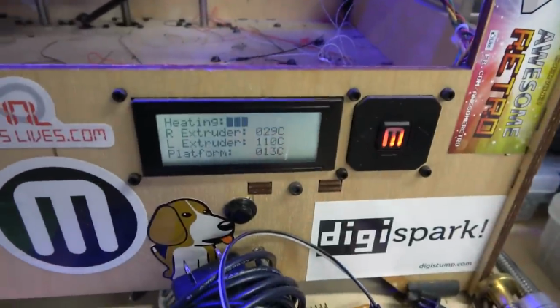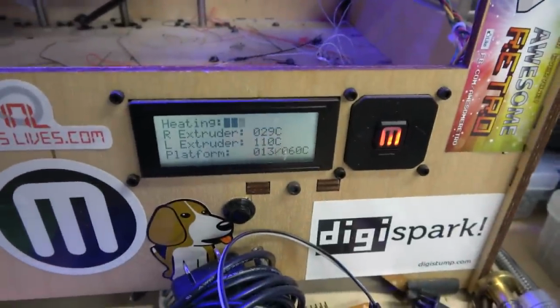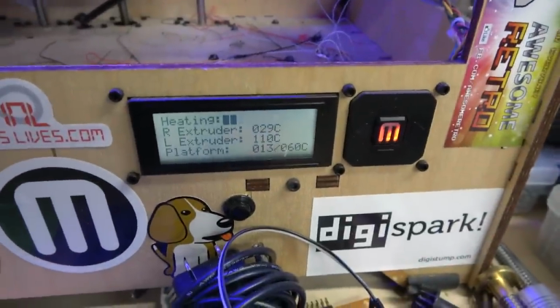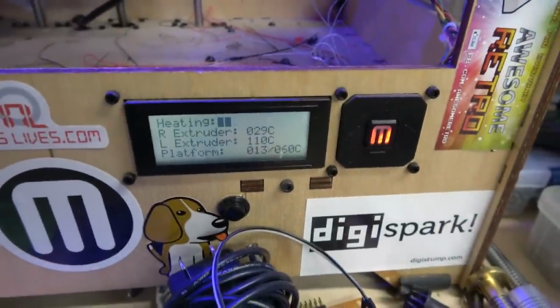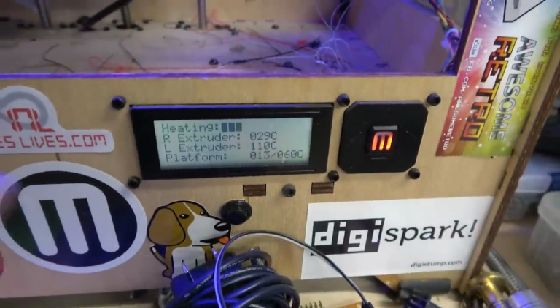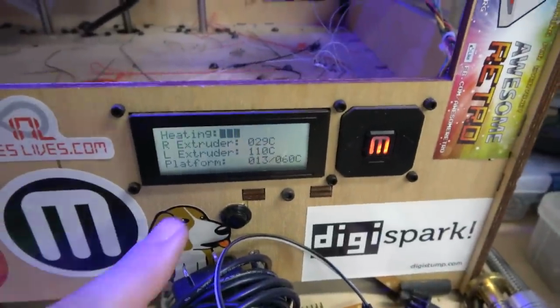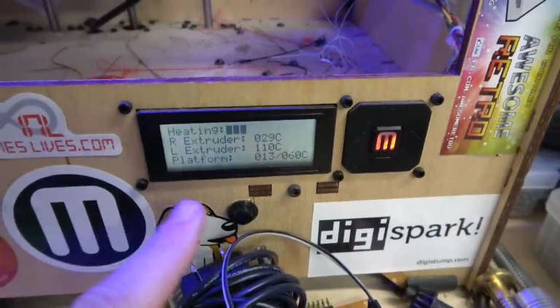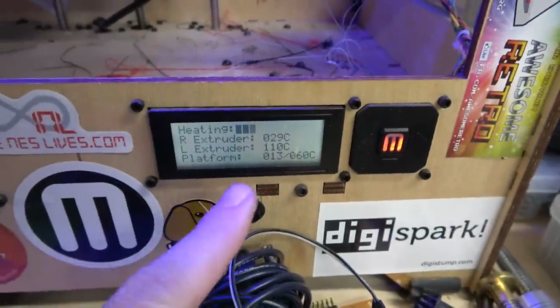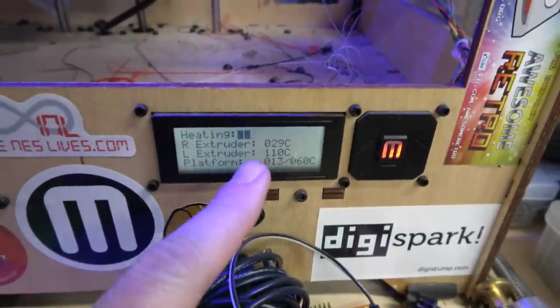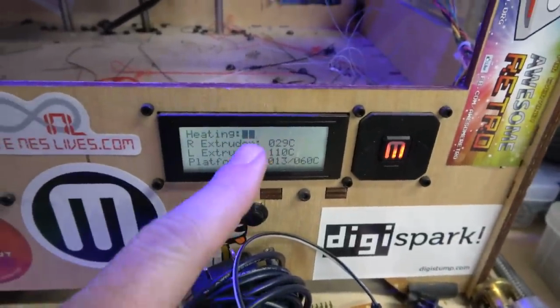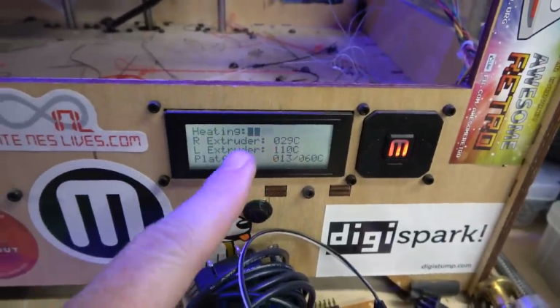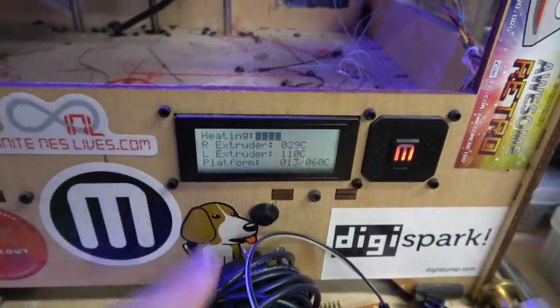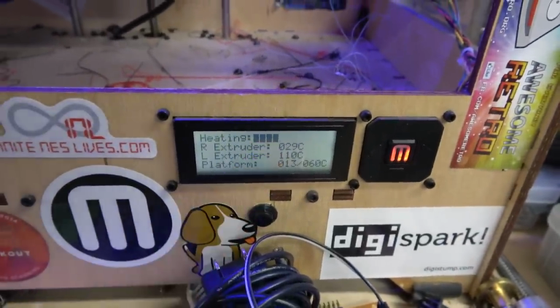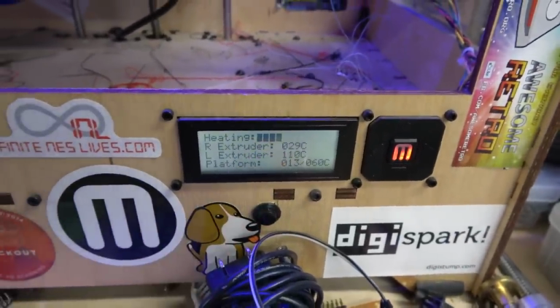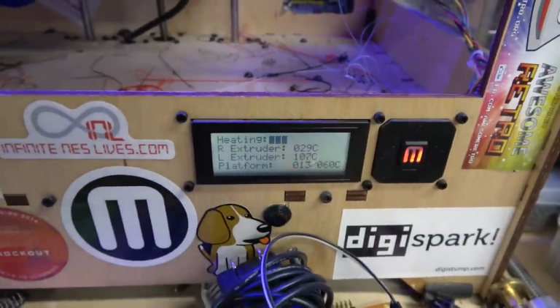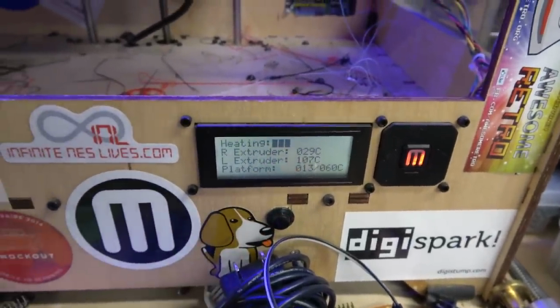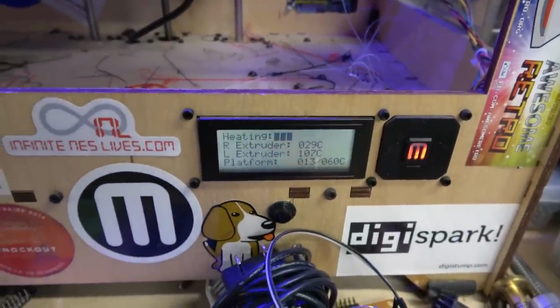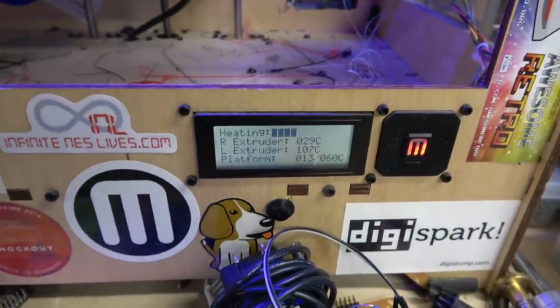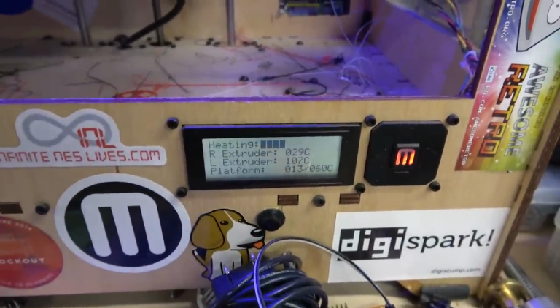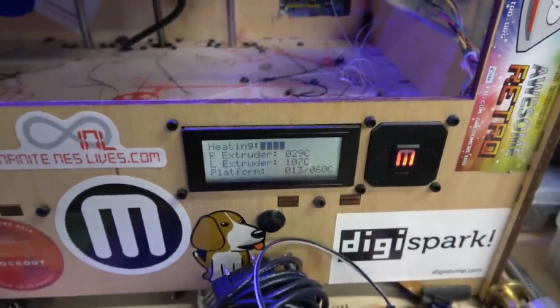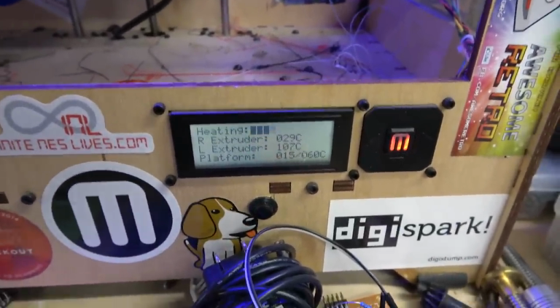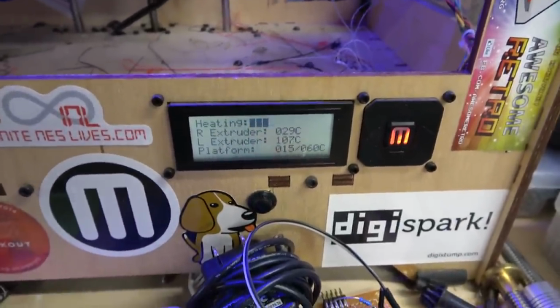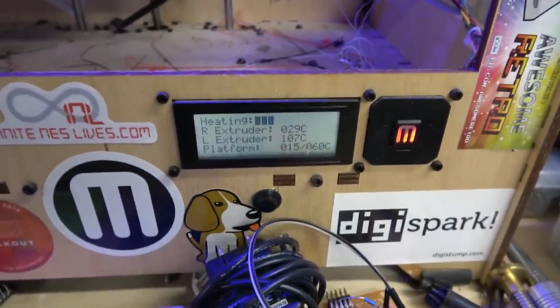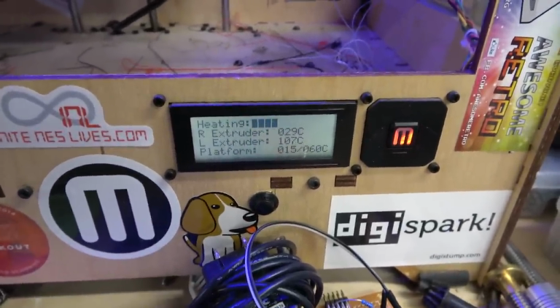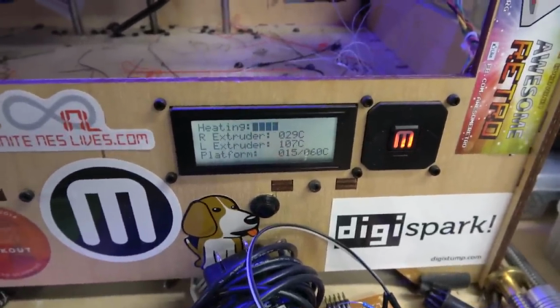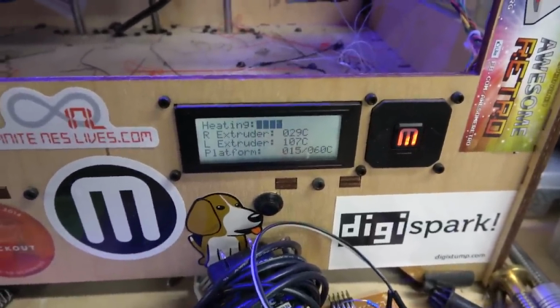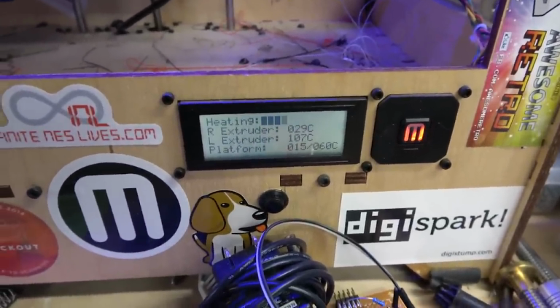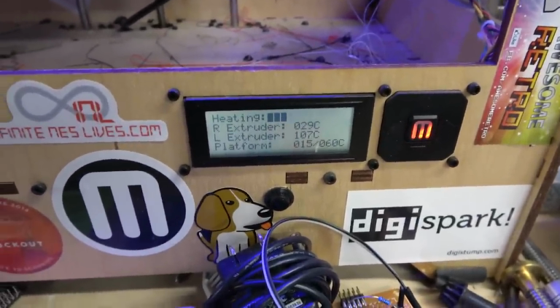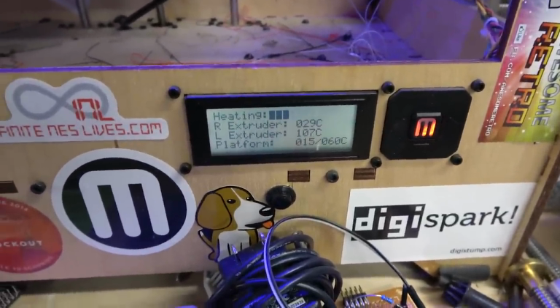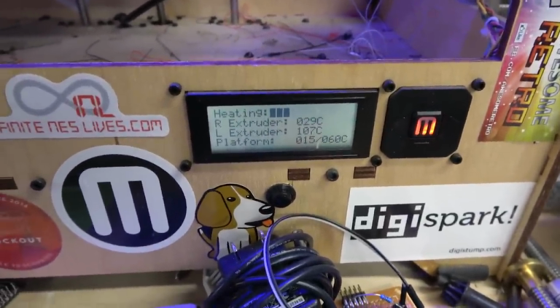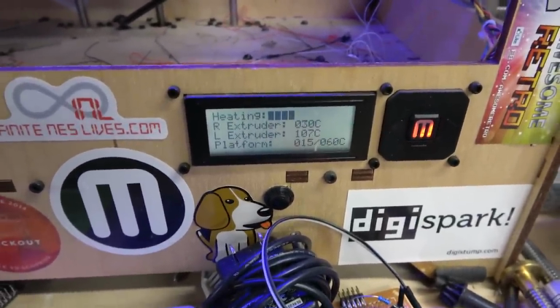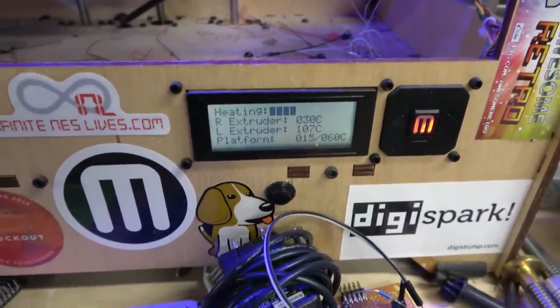It's going to heat up. I like this bar graph here — this is nice. Of course, now they all have fancy LCDs.